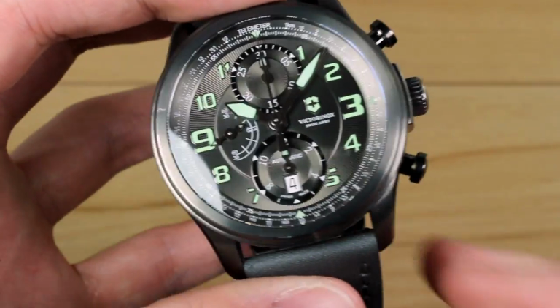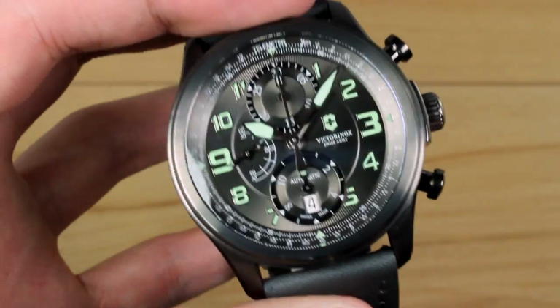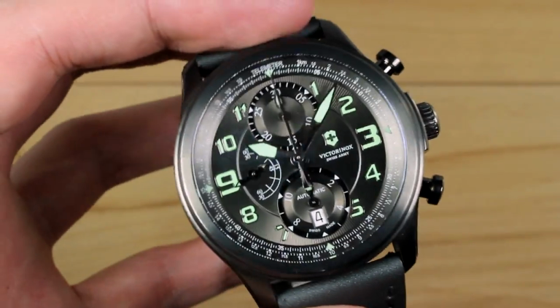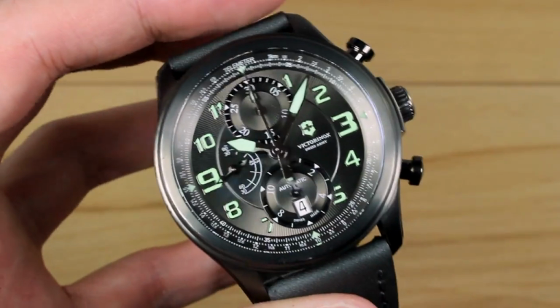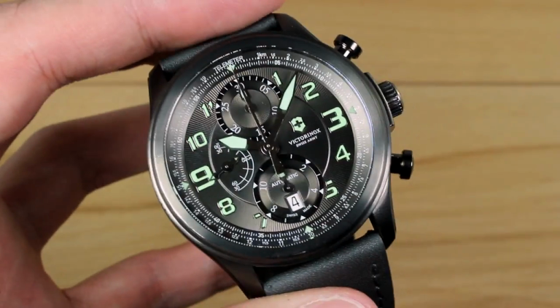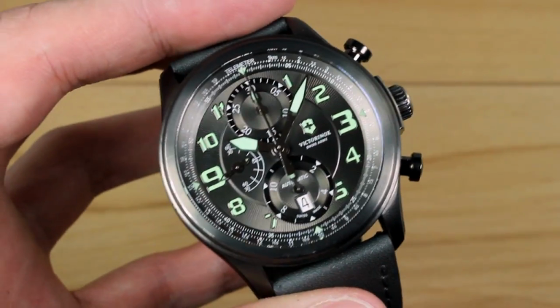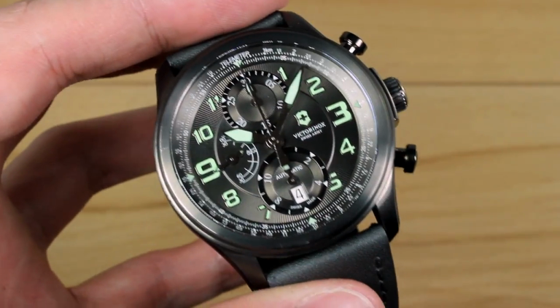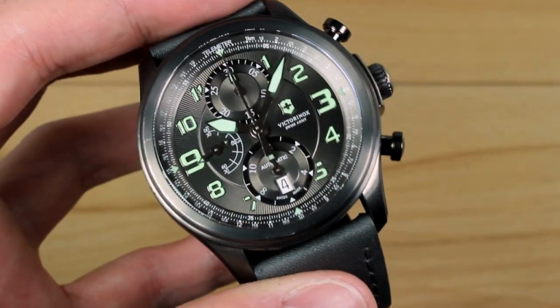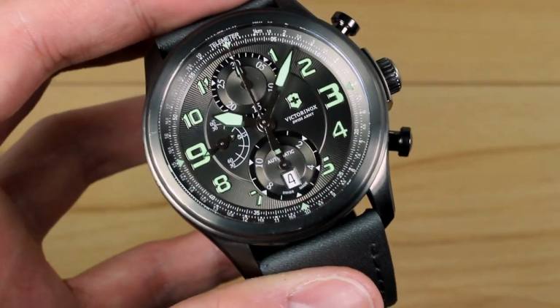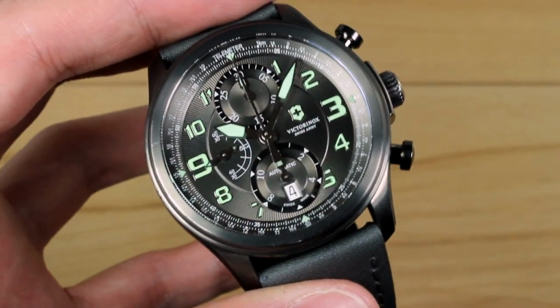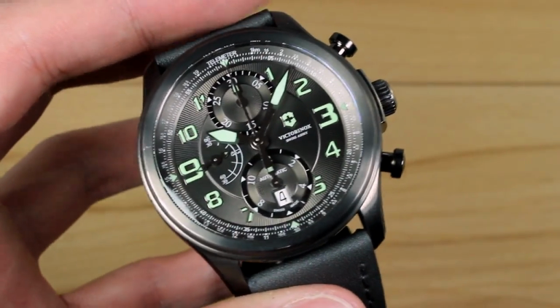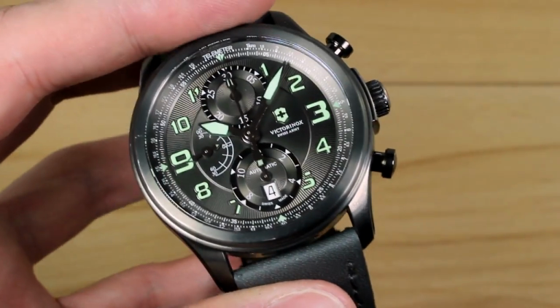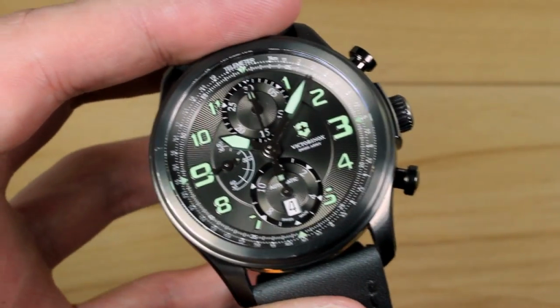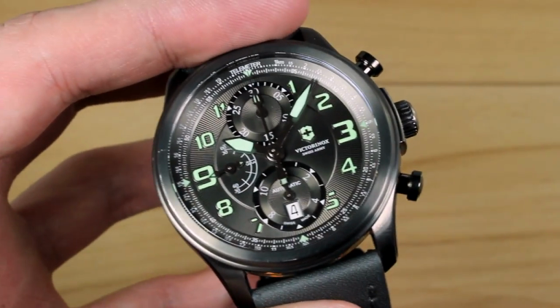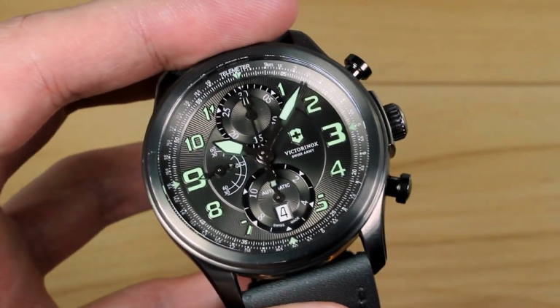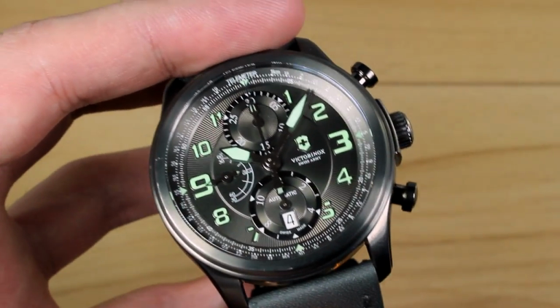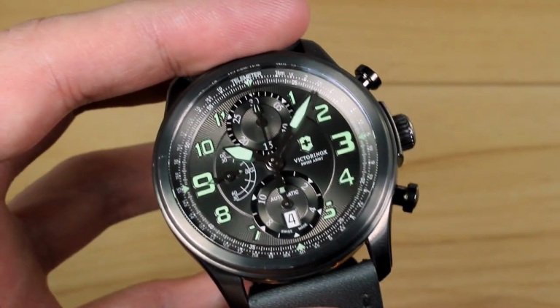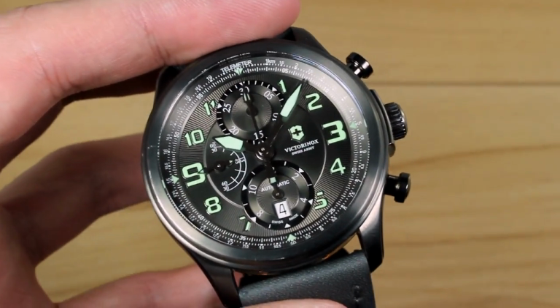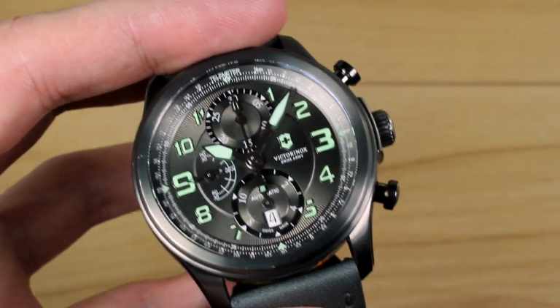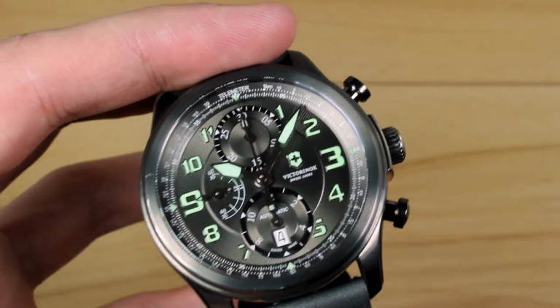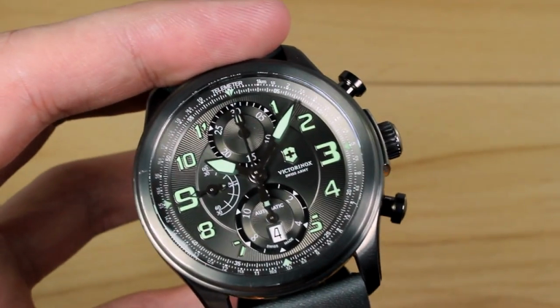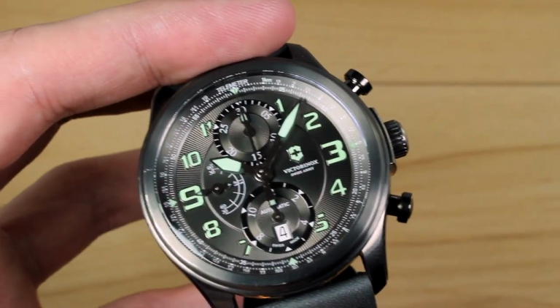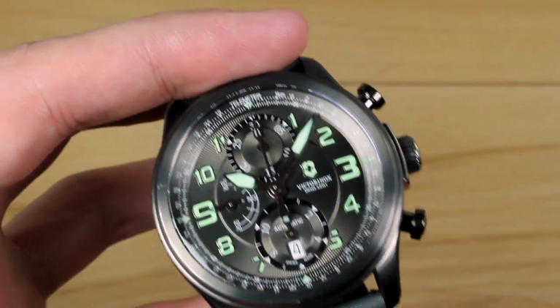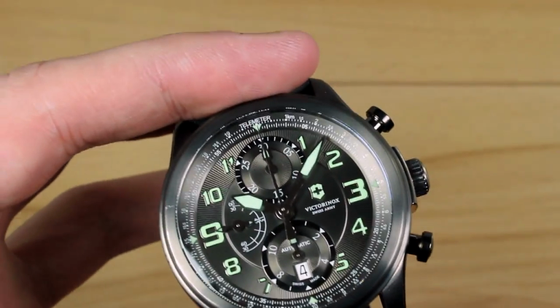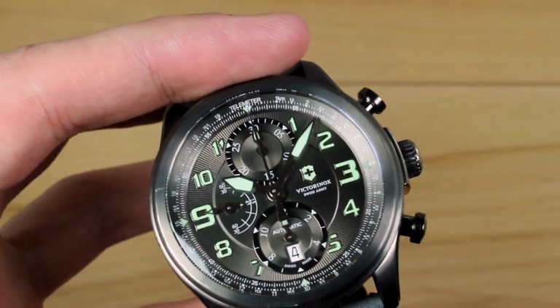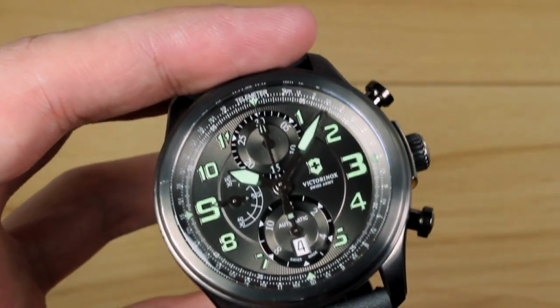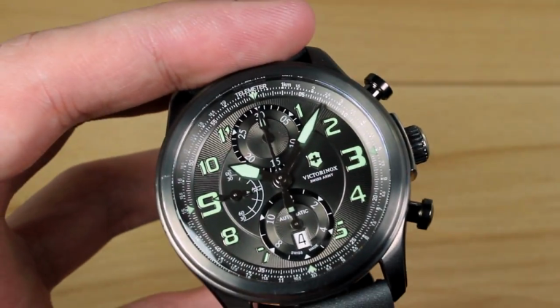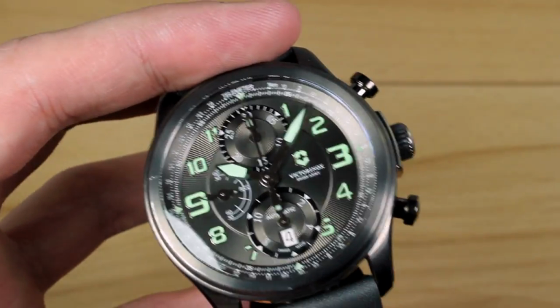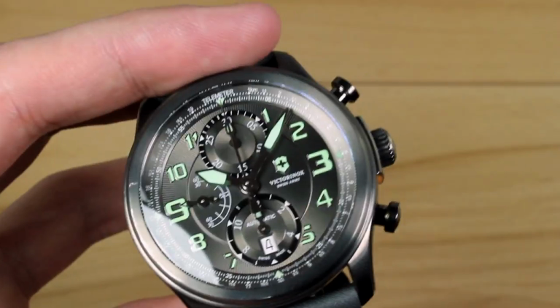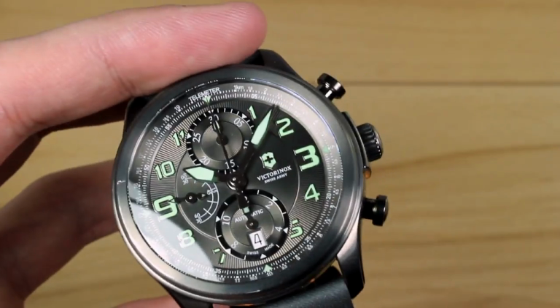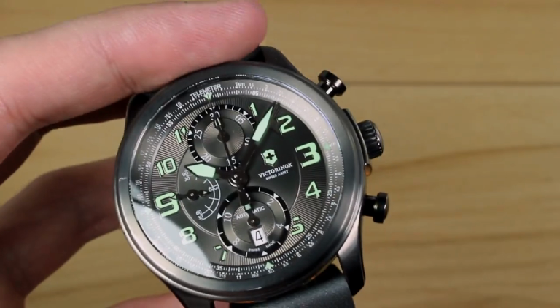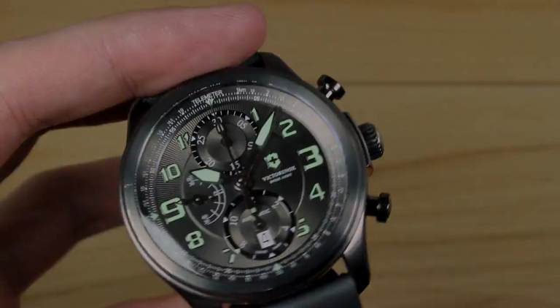So what I'll do now is walk you through the process of the chronograph. We're also going to show you a lume shot, and lastly we're going to put it on wrist.